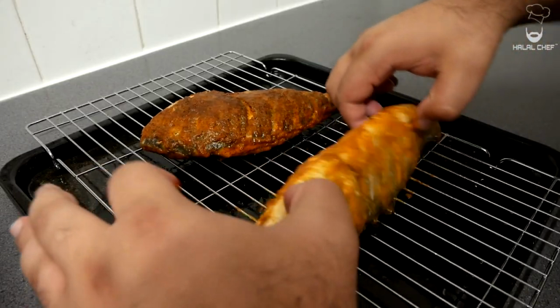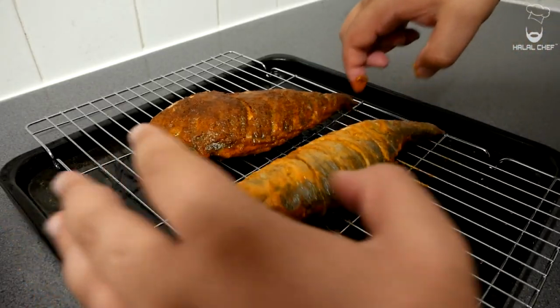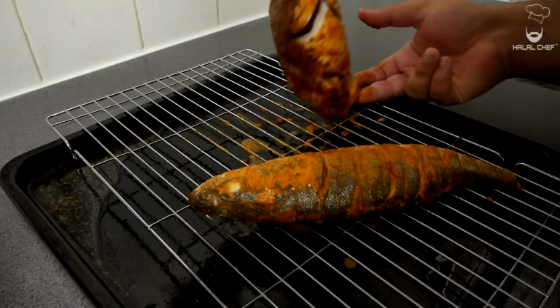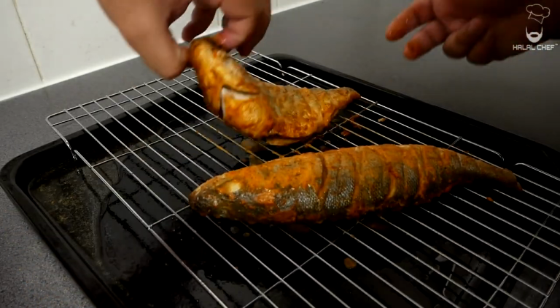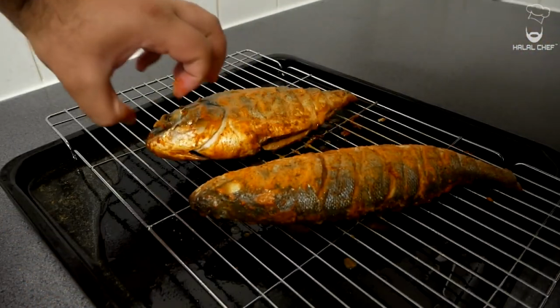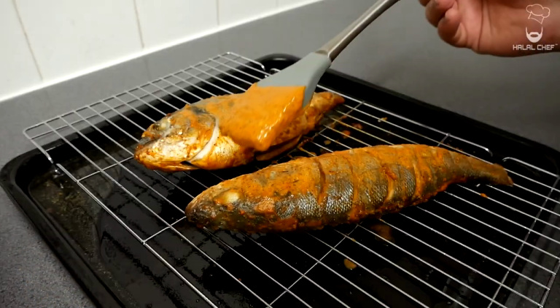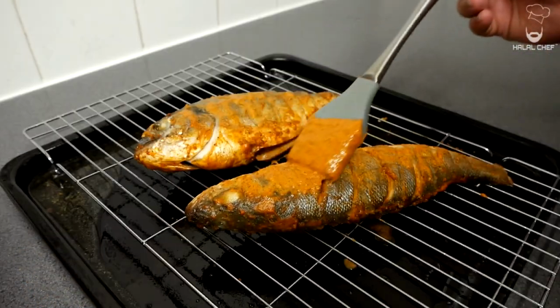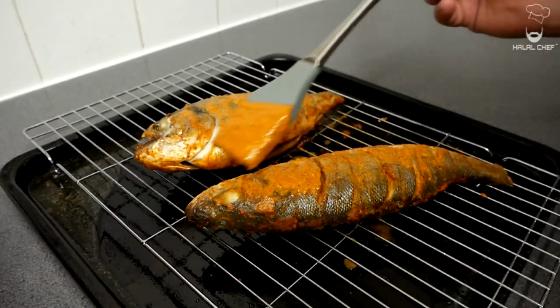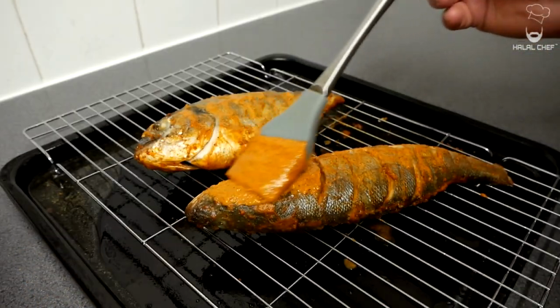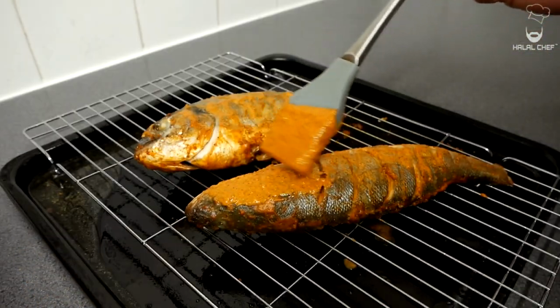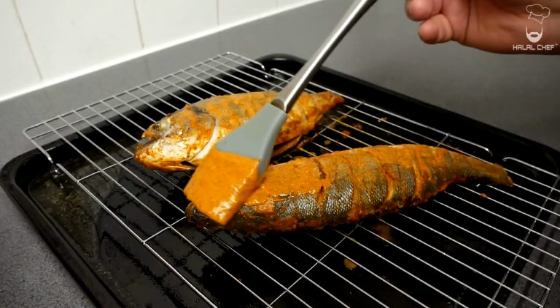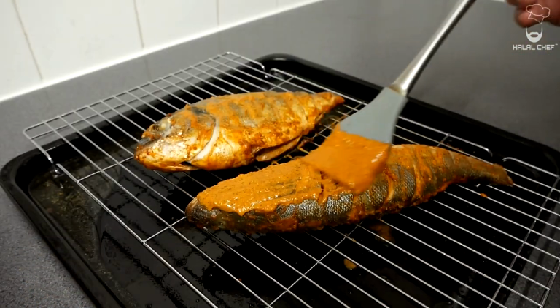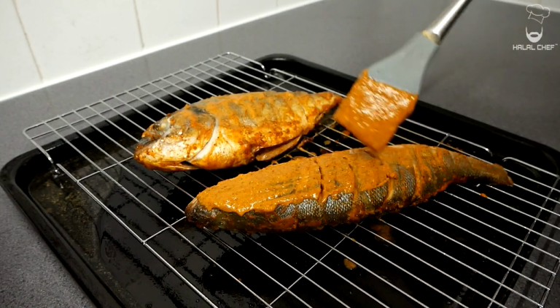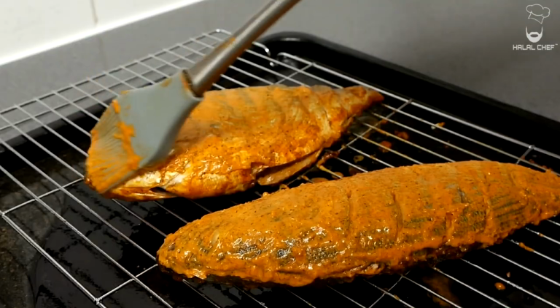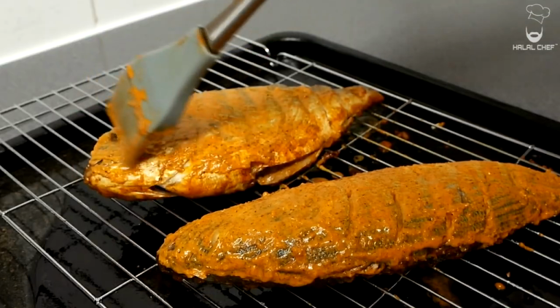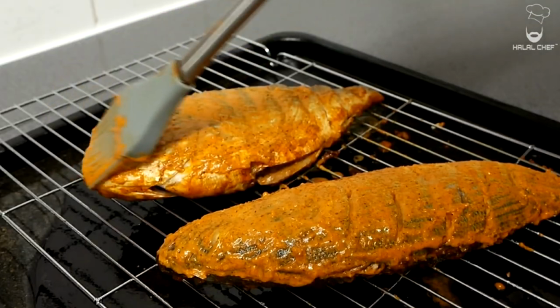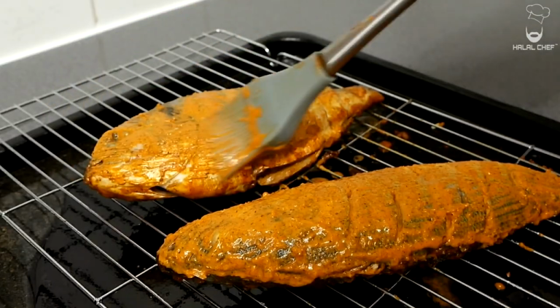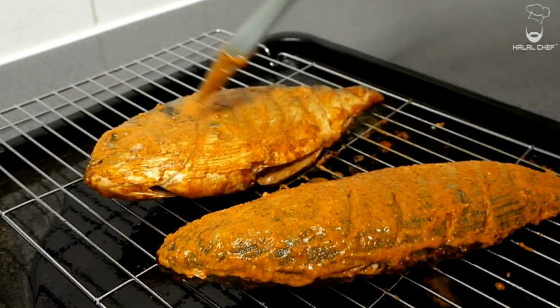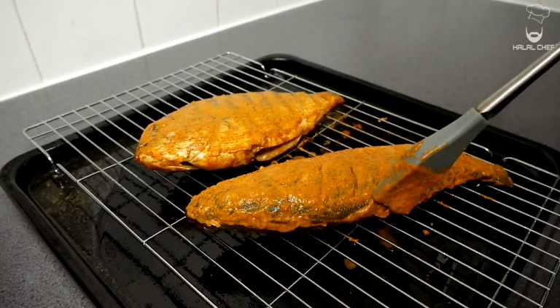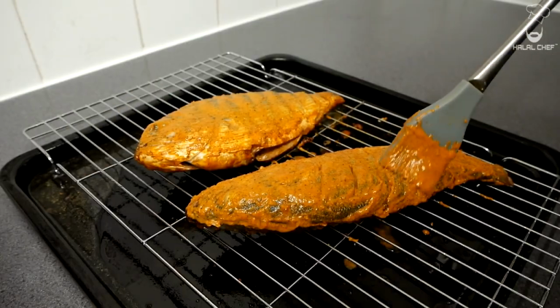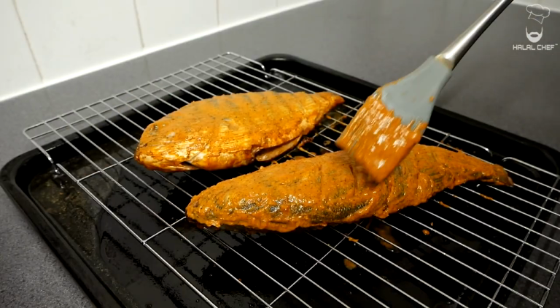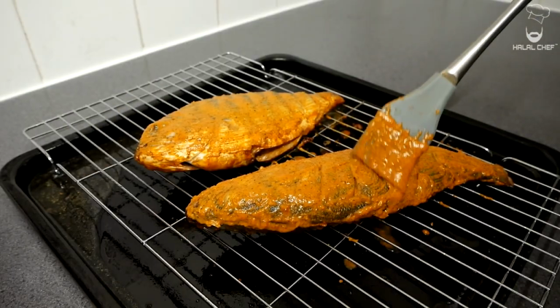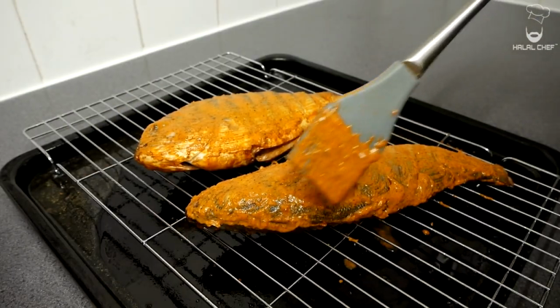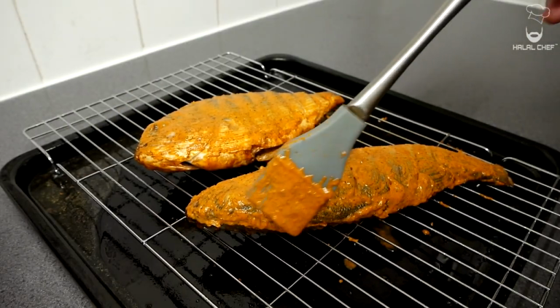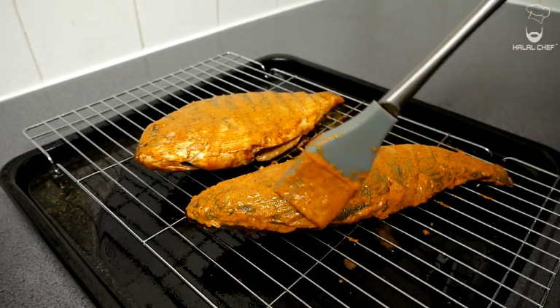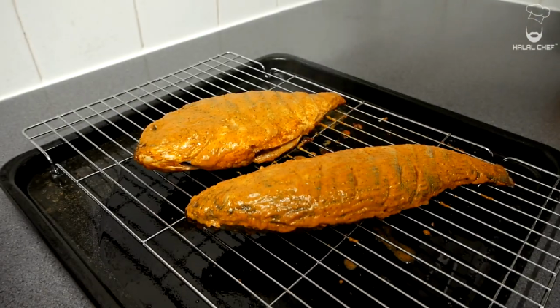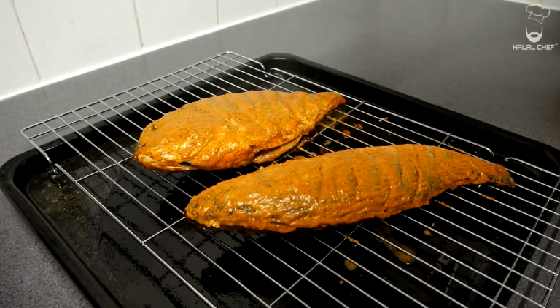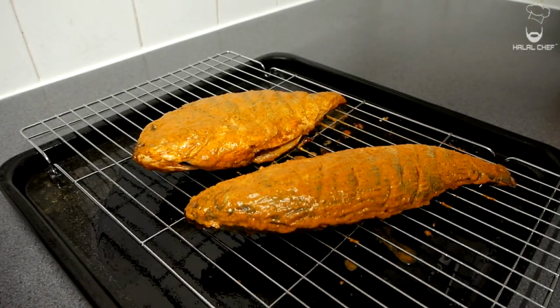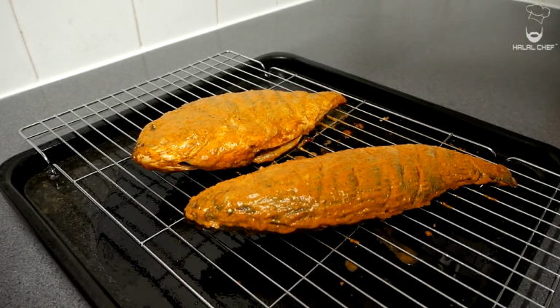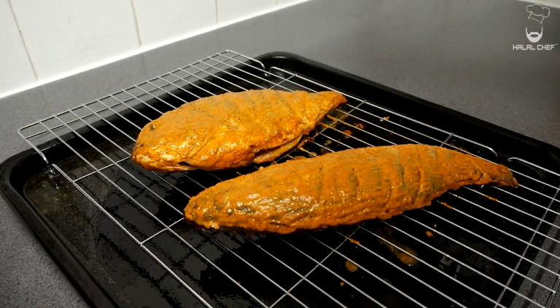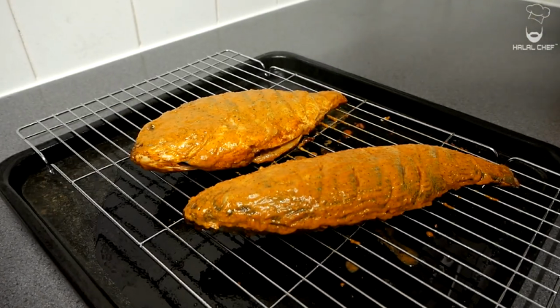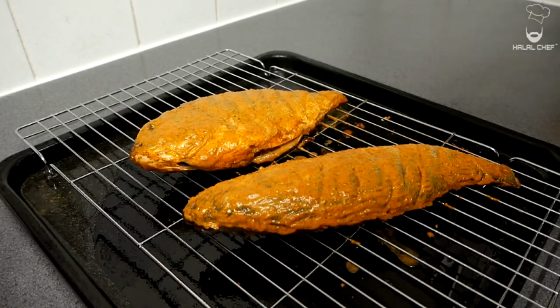Now carefully turn the fish around, add the leftover marinade onto there, some seasoning and oil again, and this goes back into the oven grill for another 10 minutes.